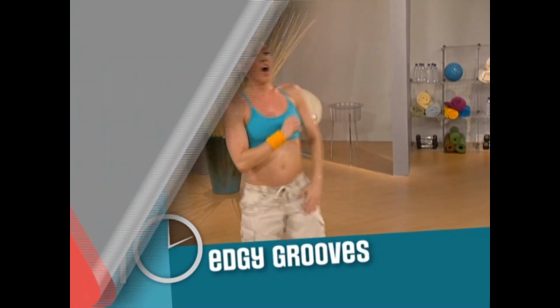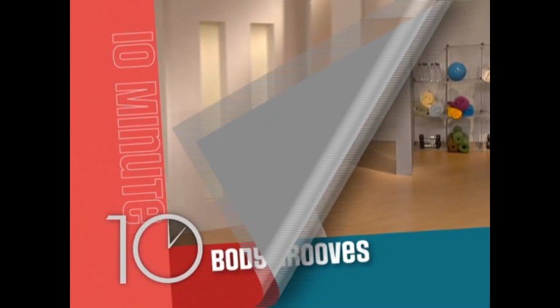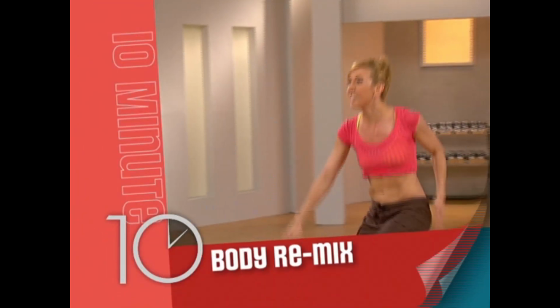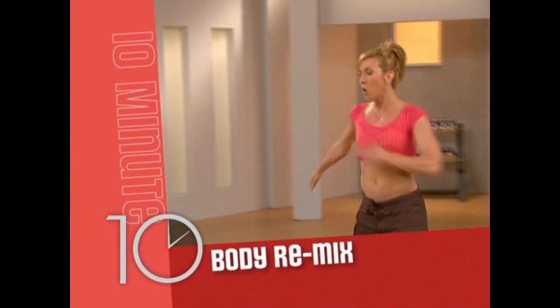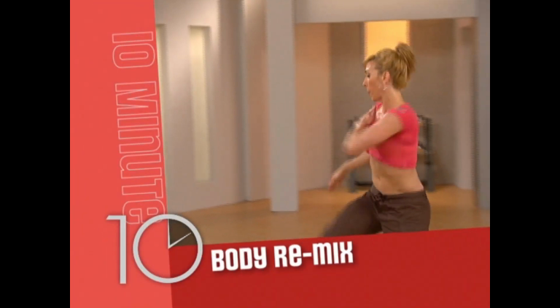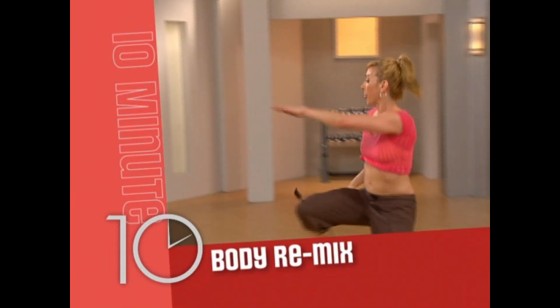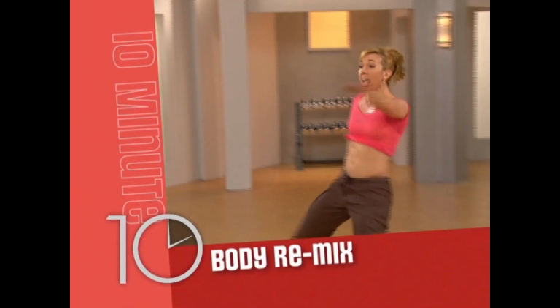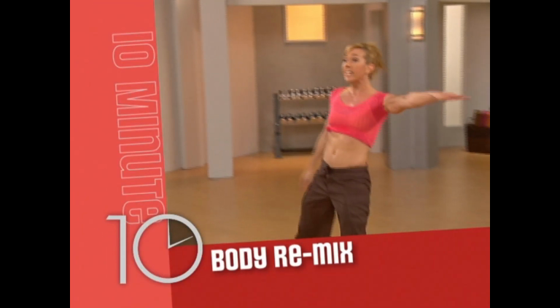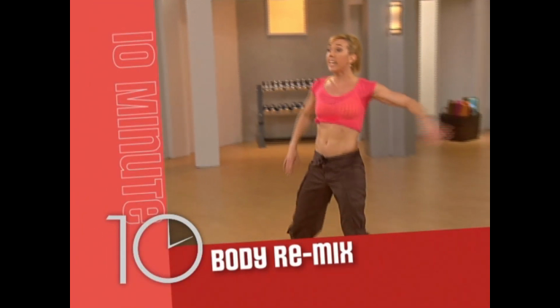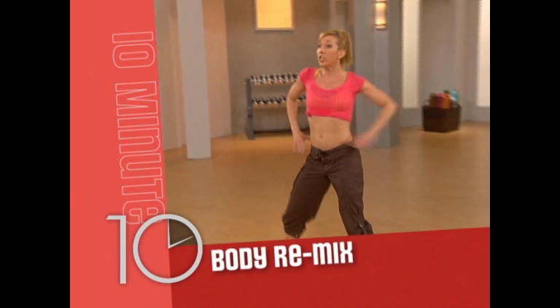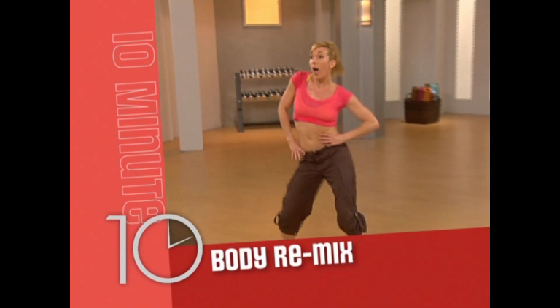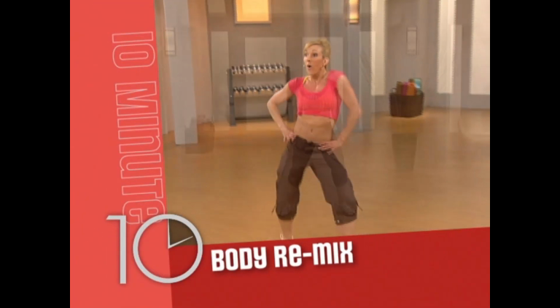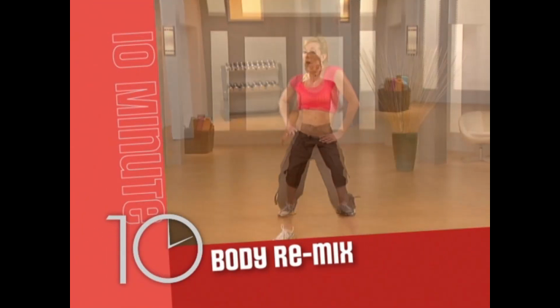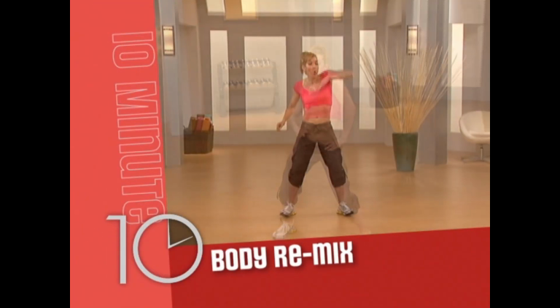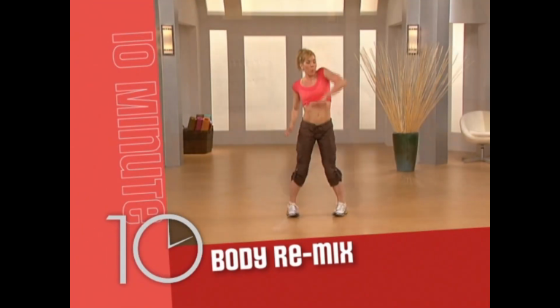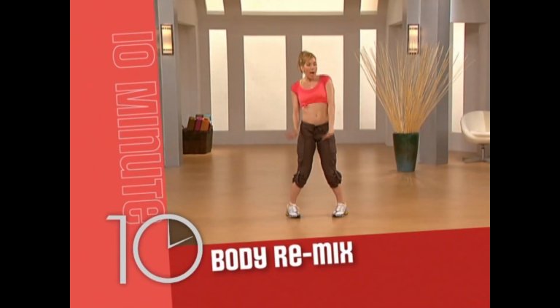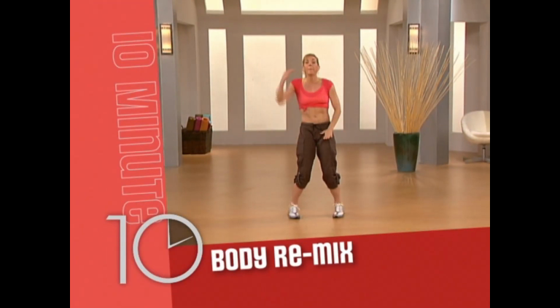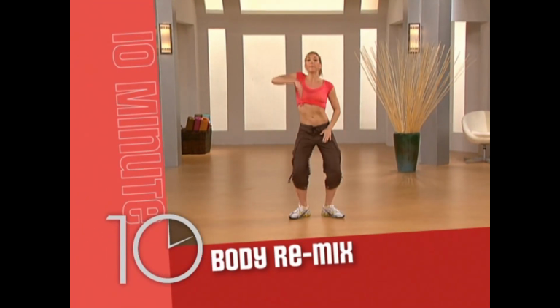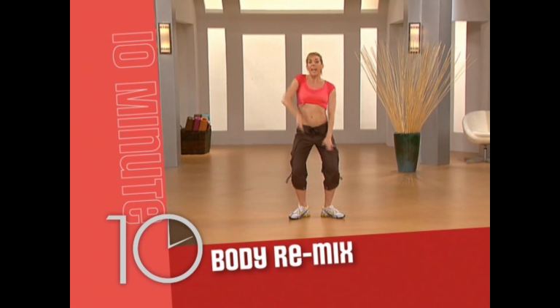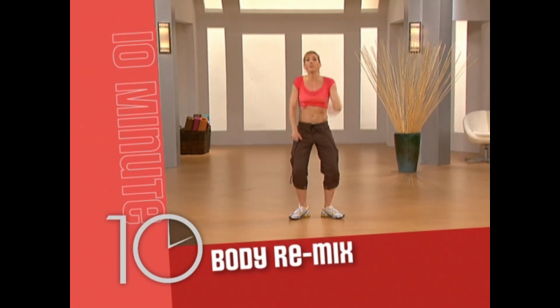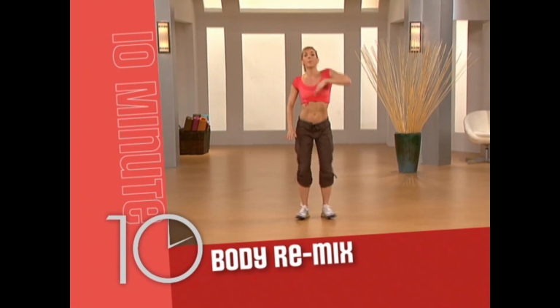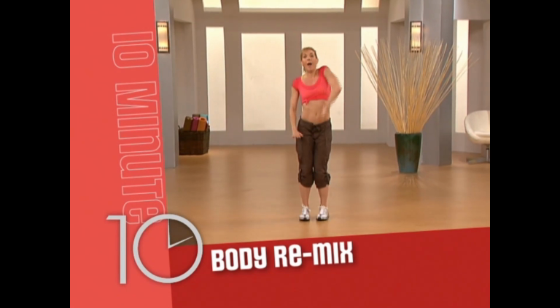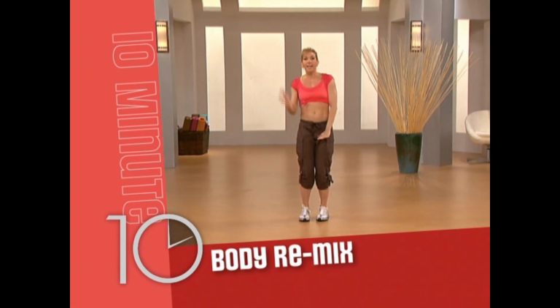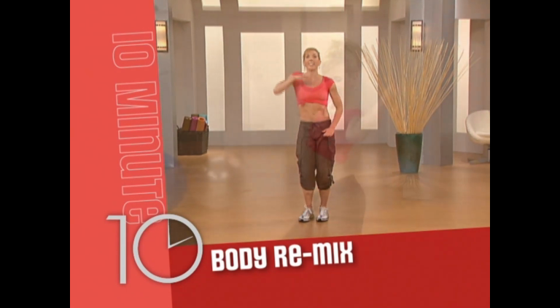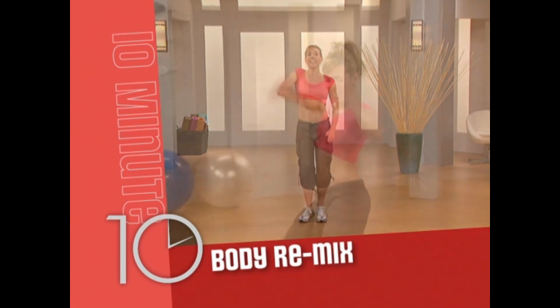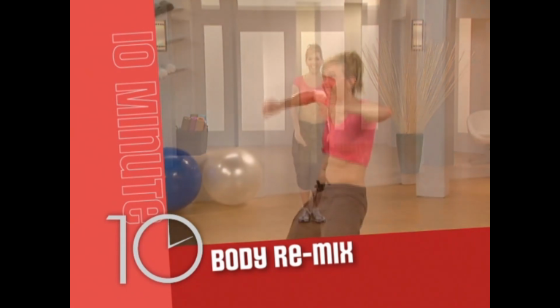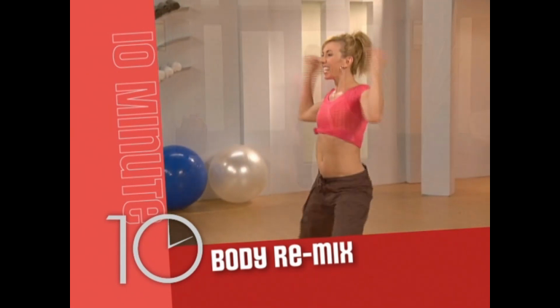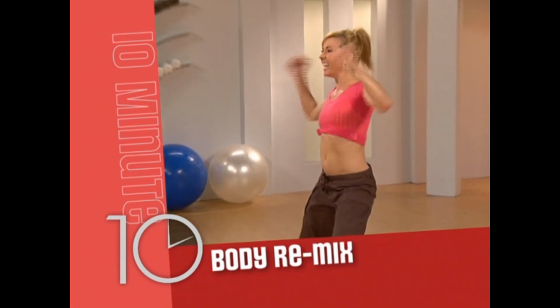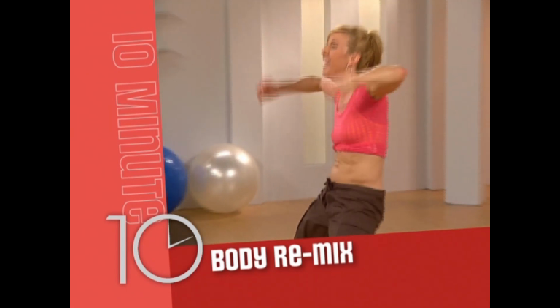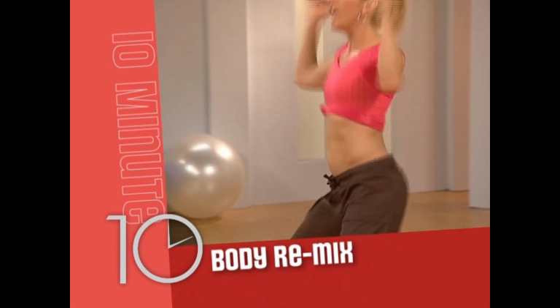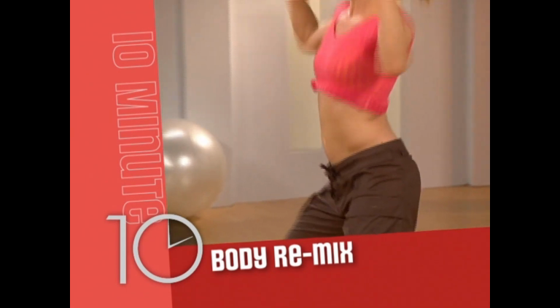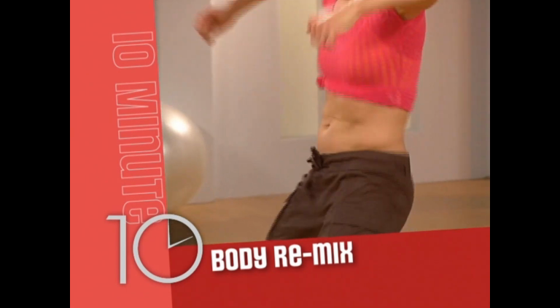Body Remix: heat up the room with hot dance moves that will slim and tone your entire body.